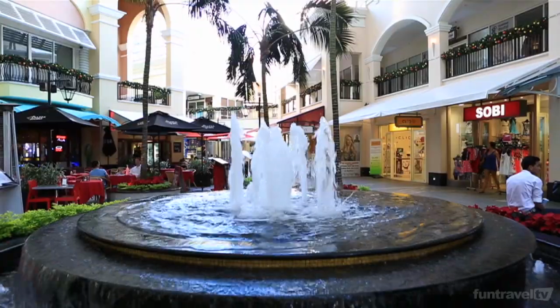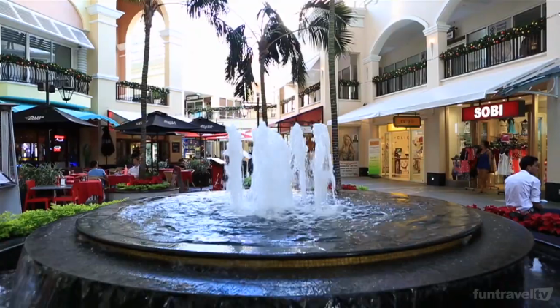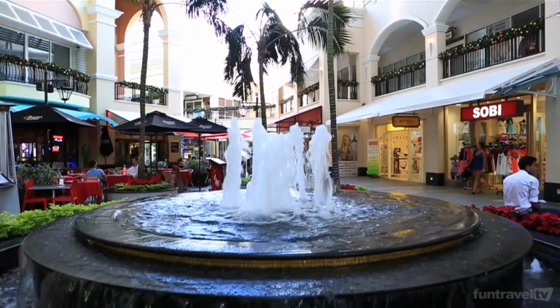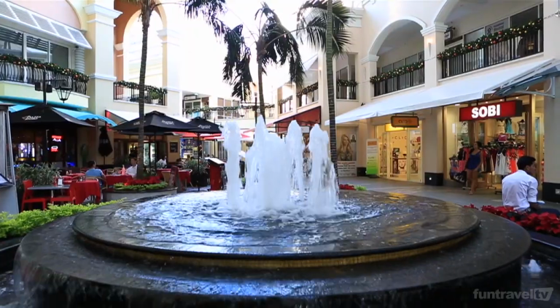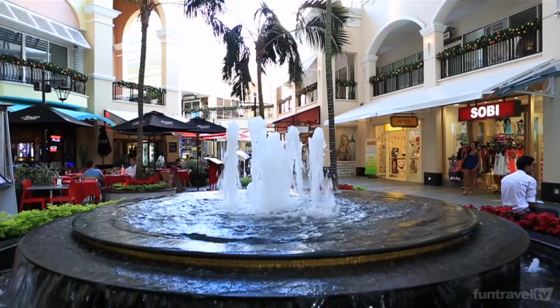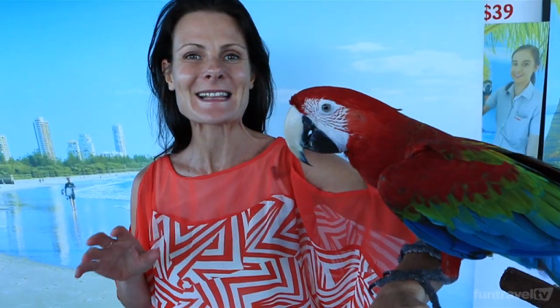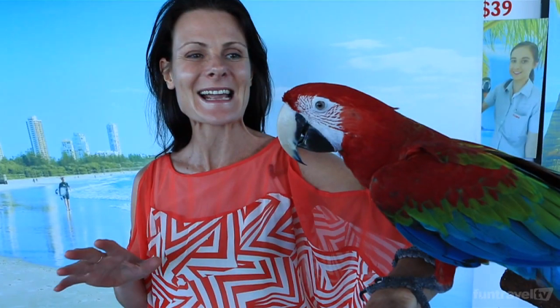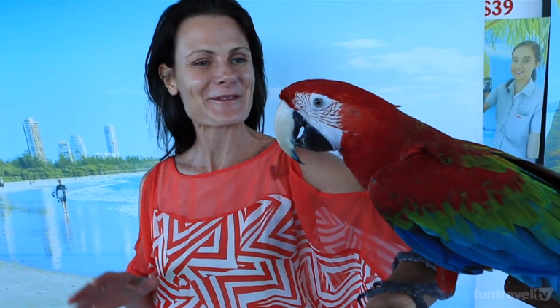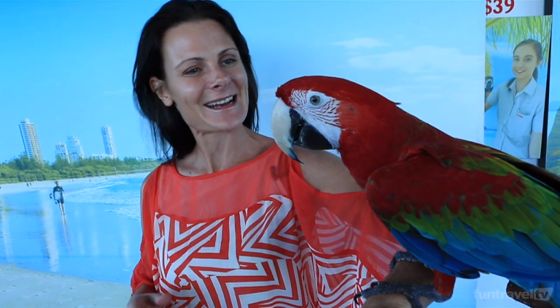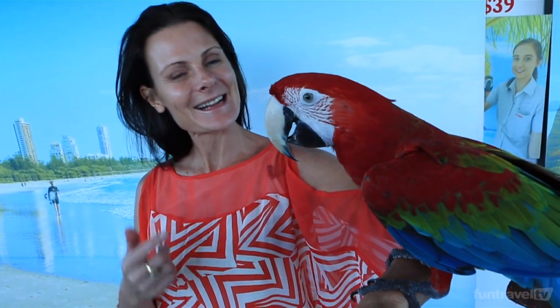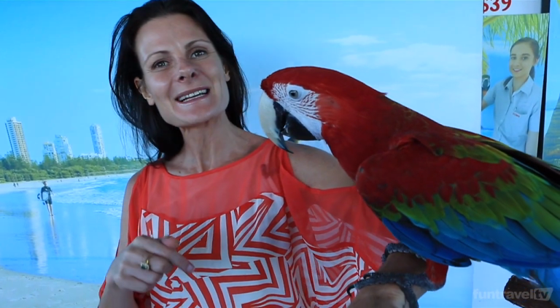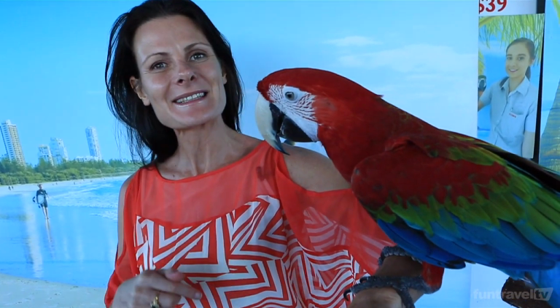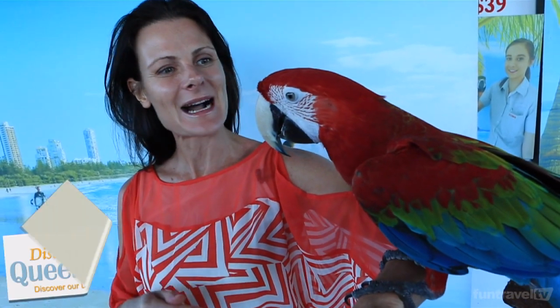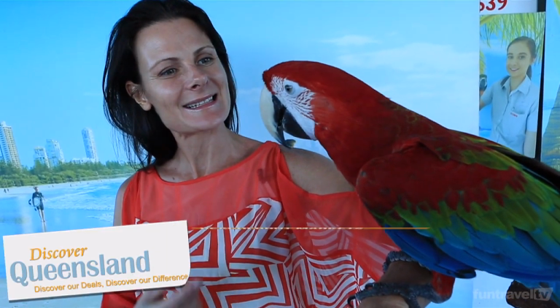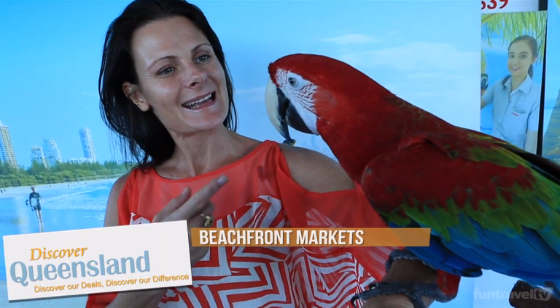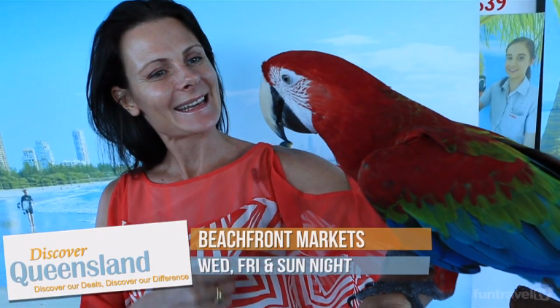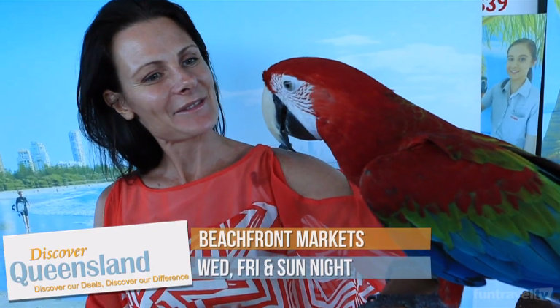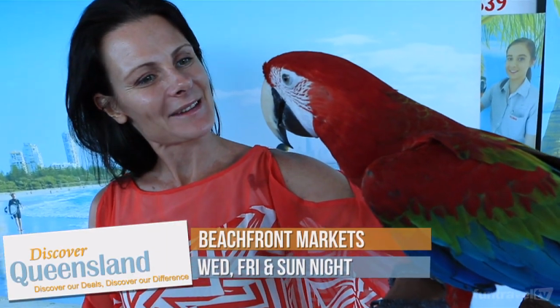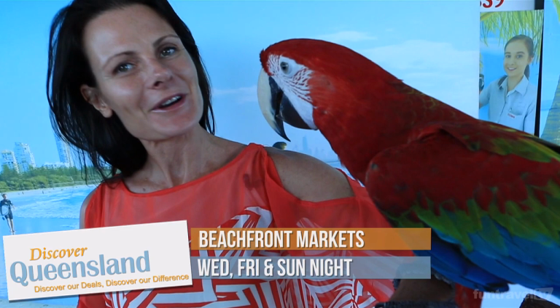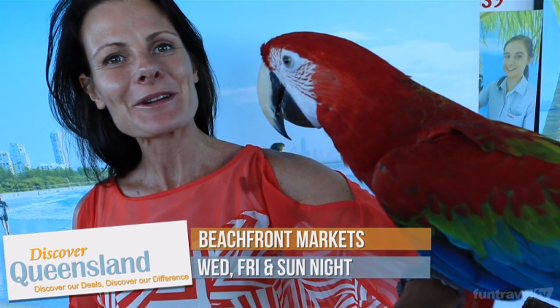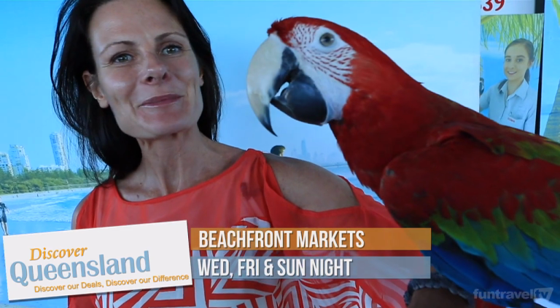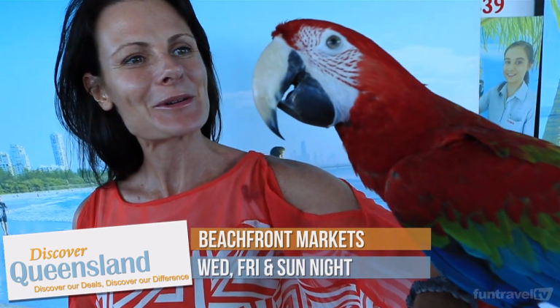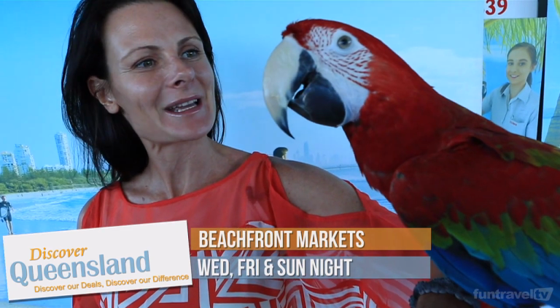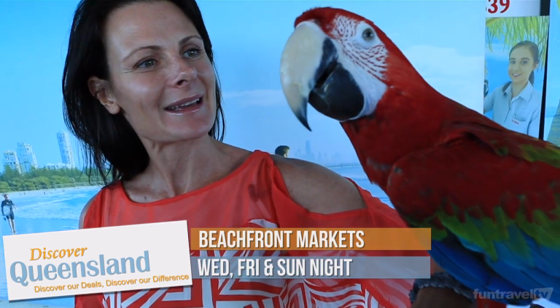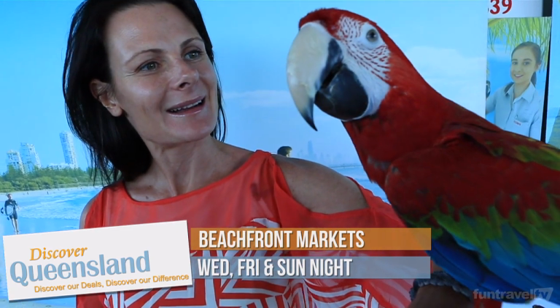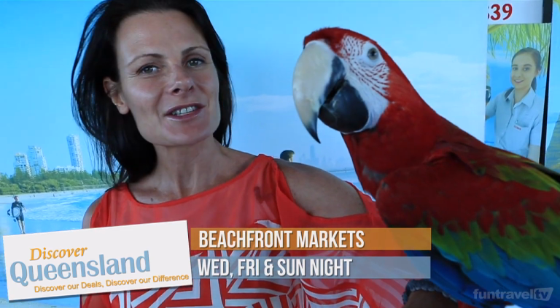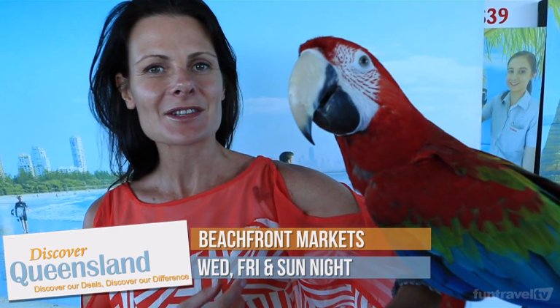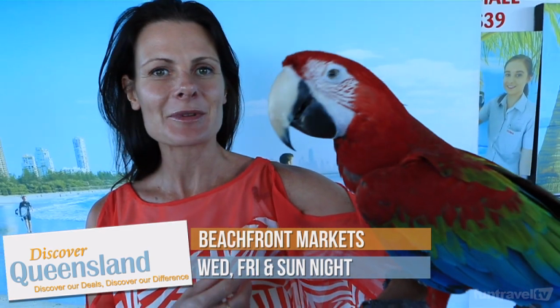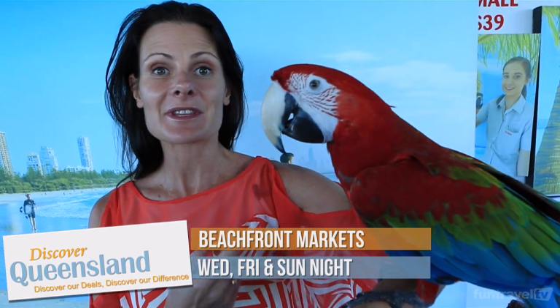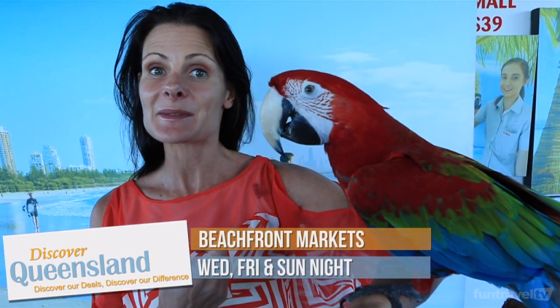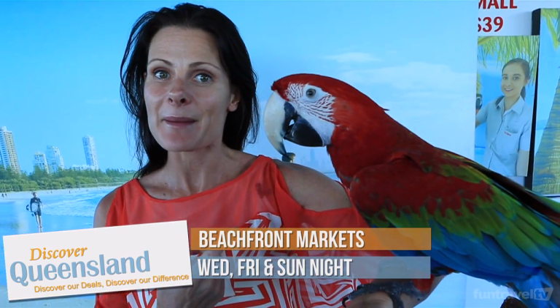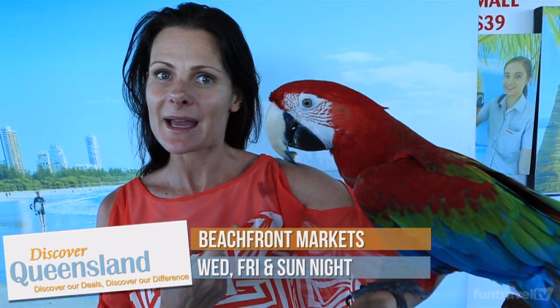If you're around on a Wednesday or Friday night, come down to the market. You can even get a photo with the macaw here. So beautiful — this is Bam Bam.